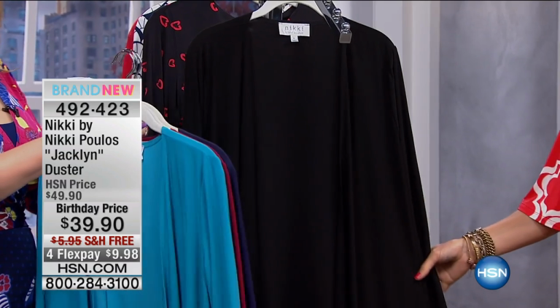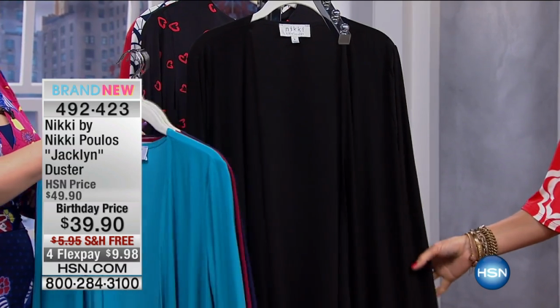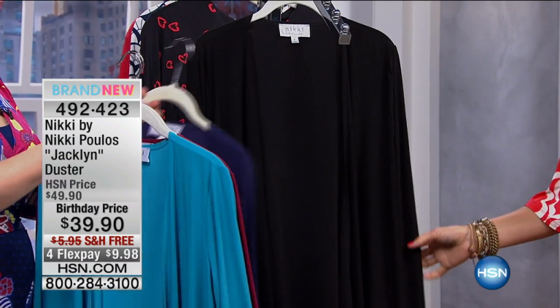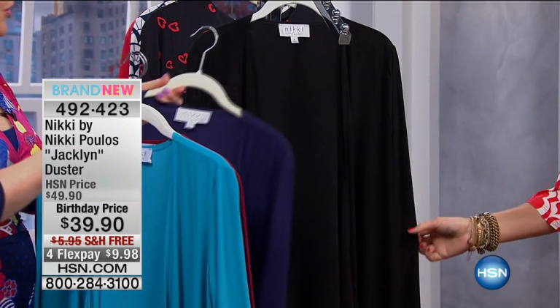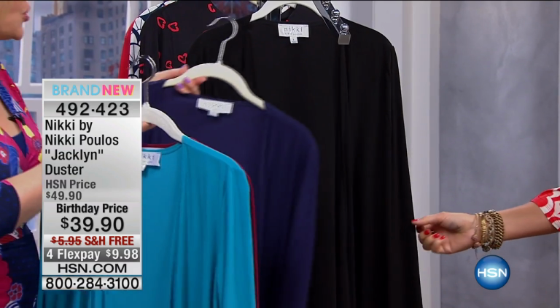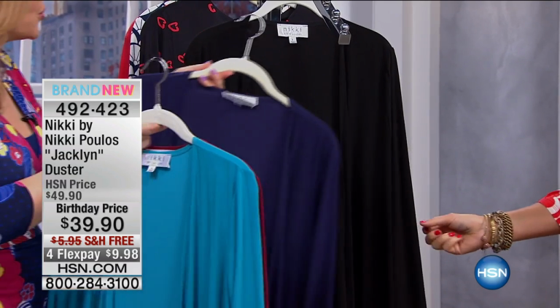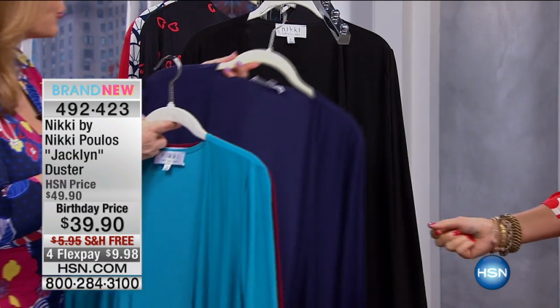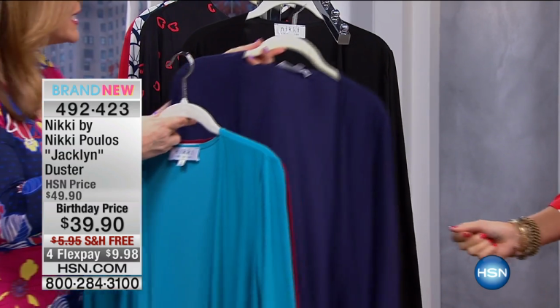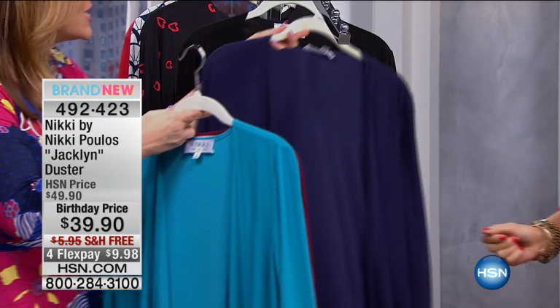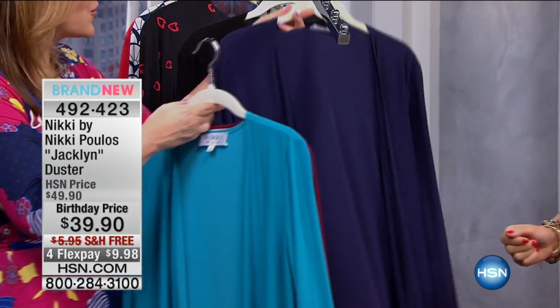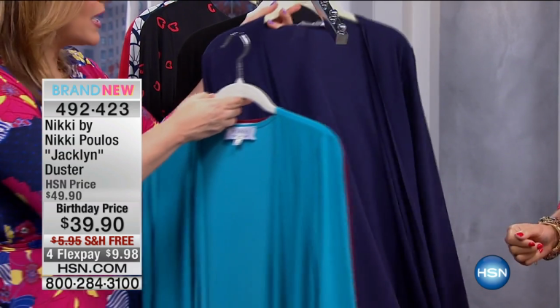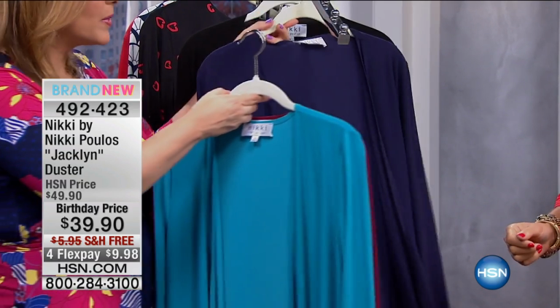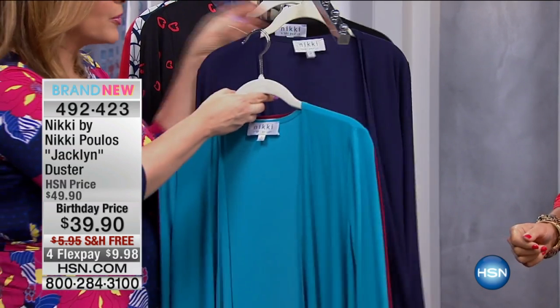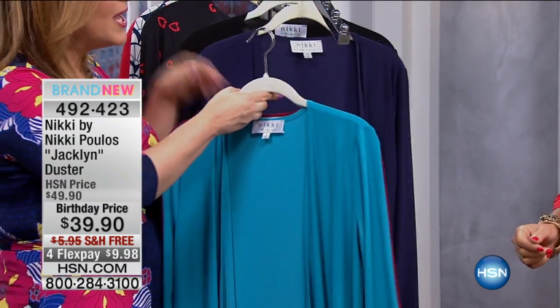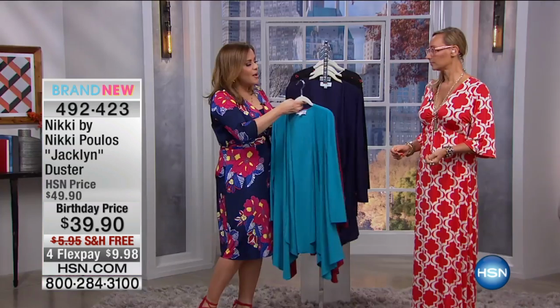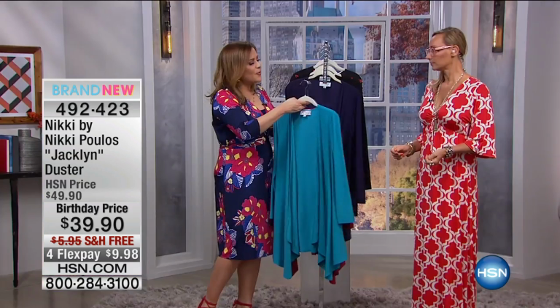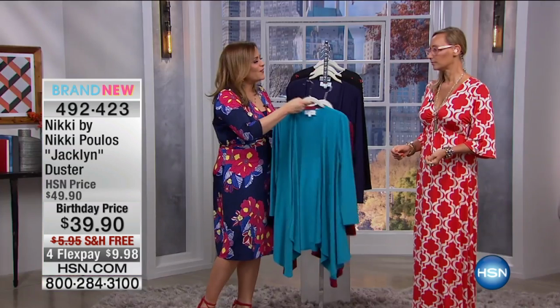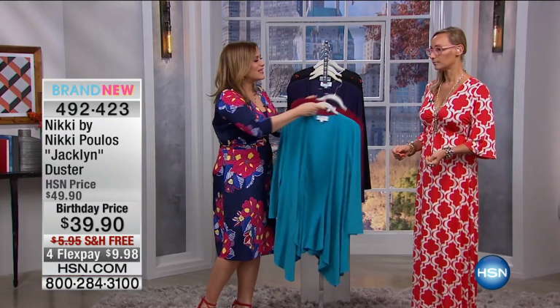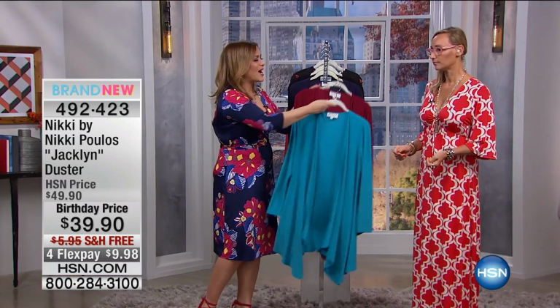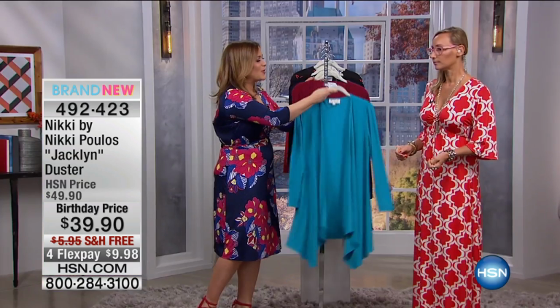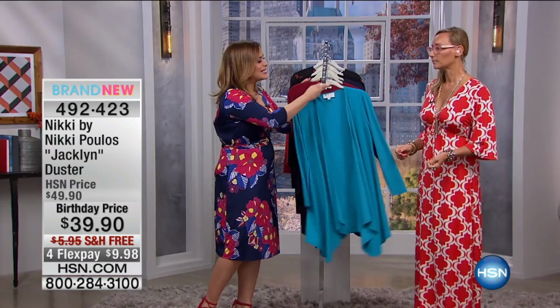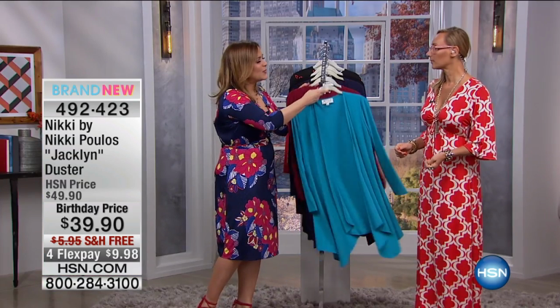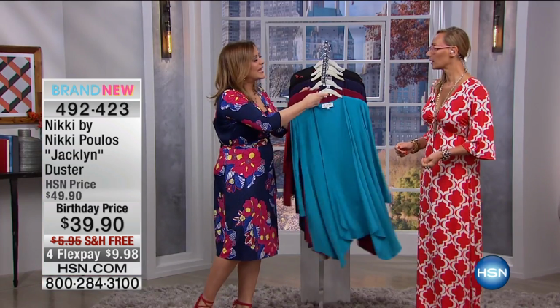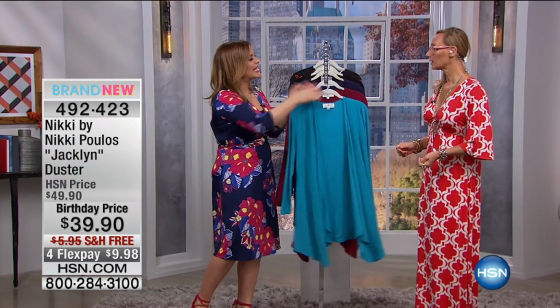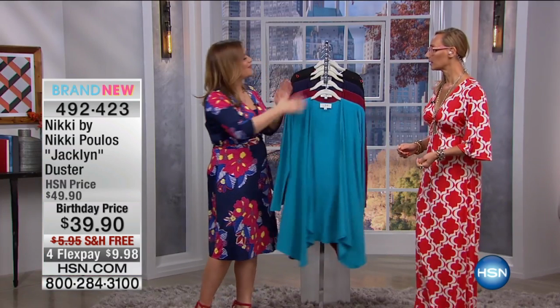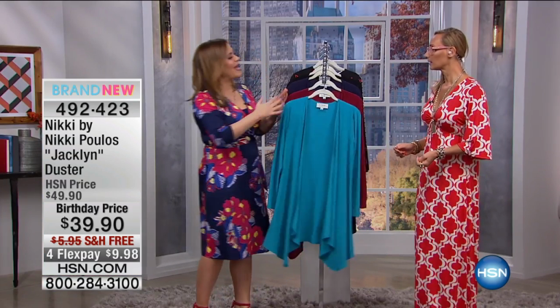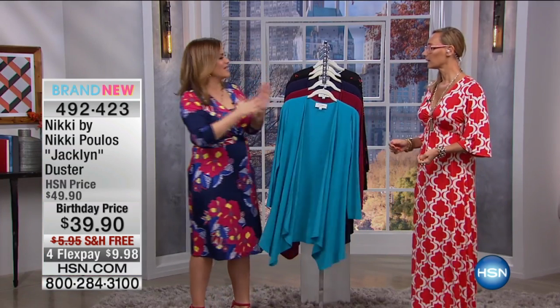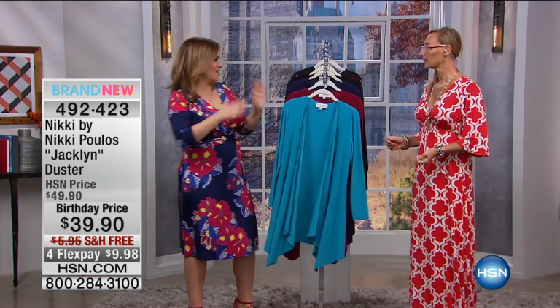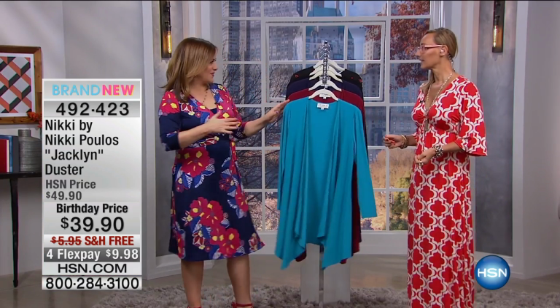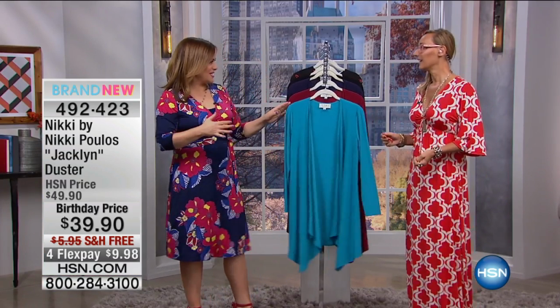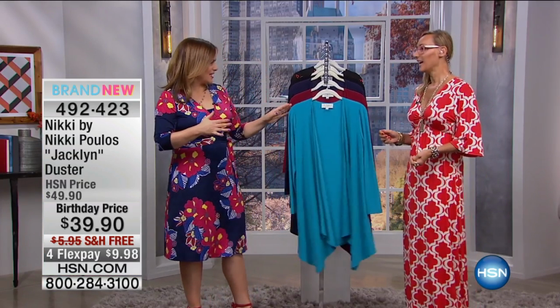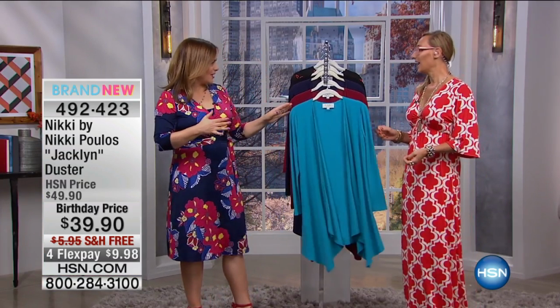4-9-2-4-2-3 is your item number. Perfect topper — it's like we can never have enough of these, Nikki.